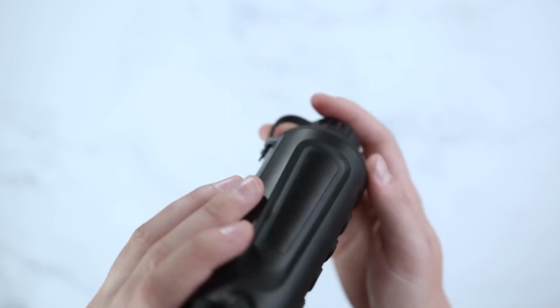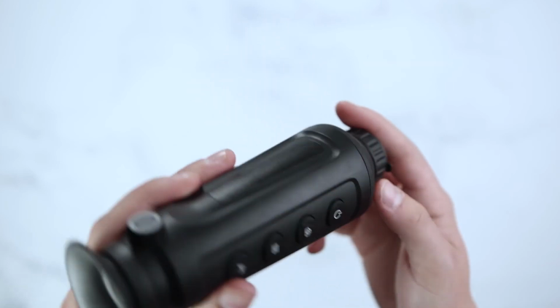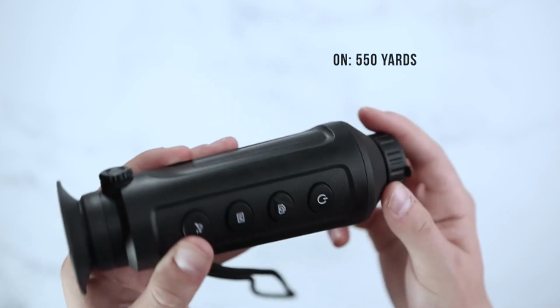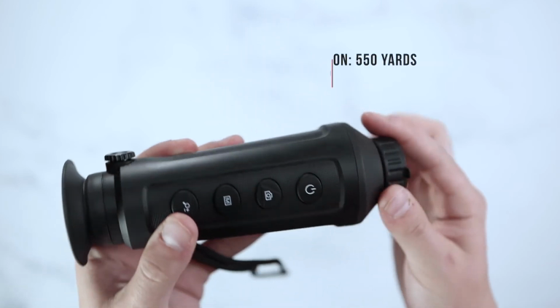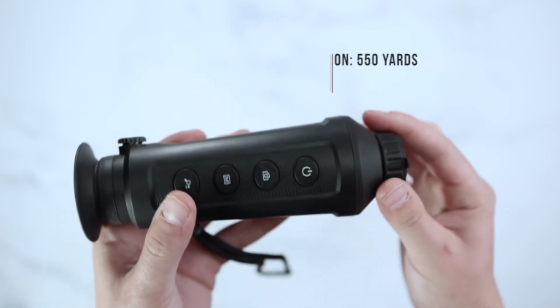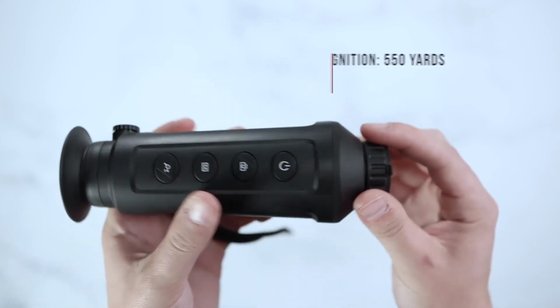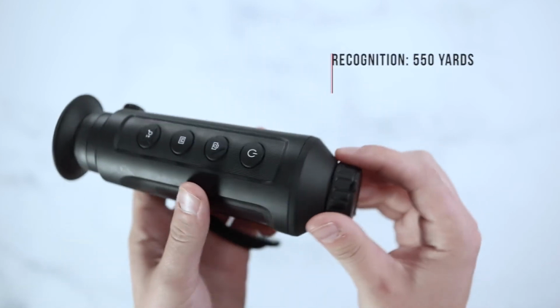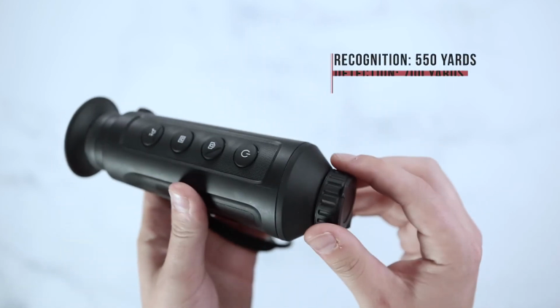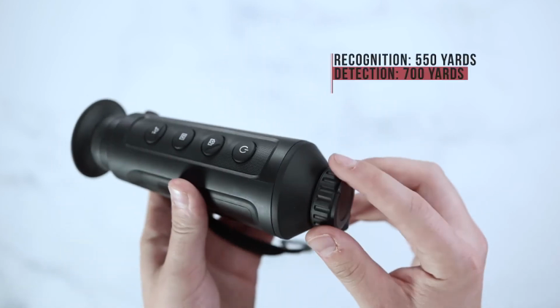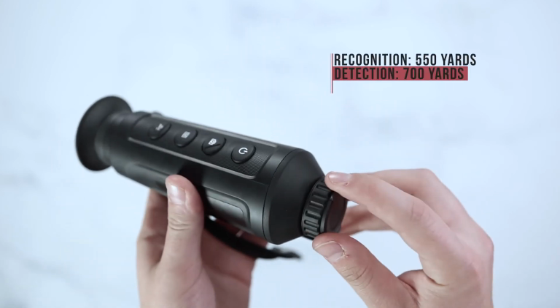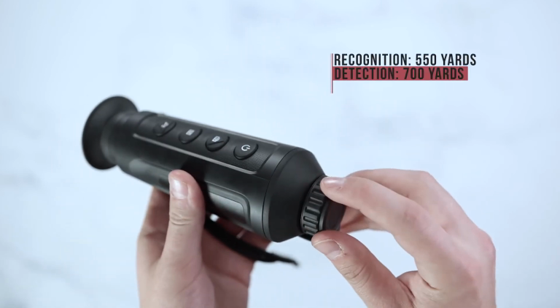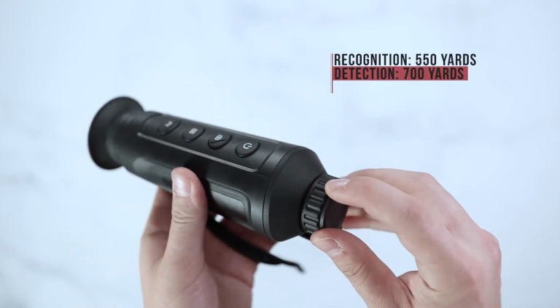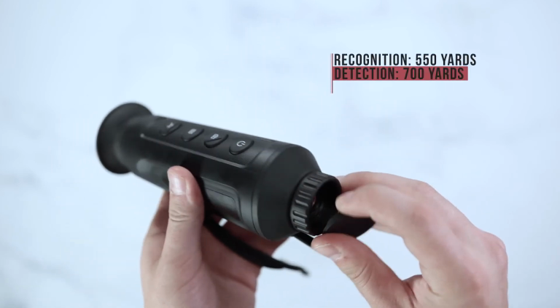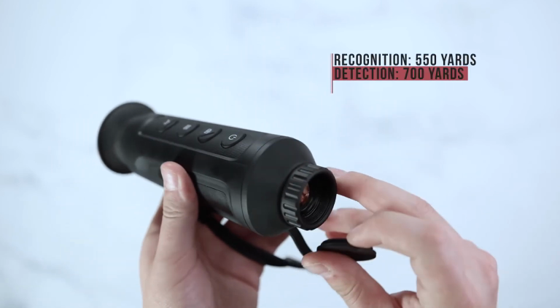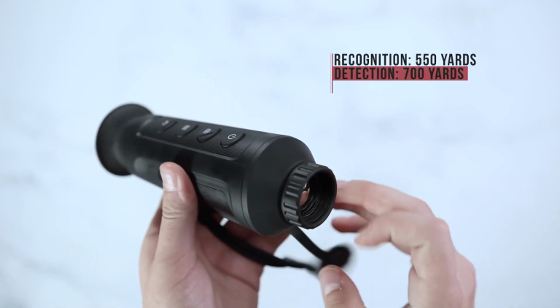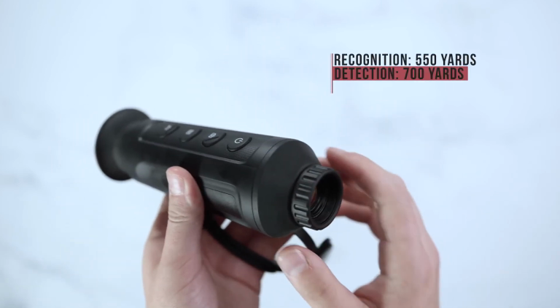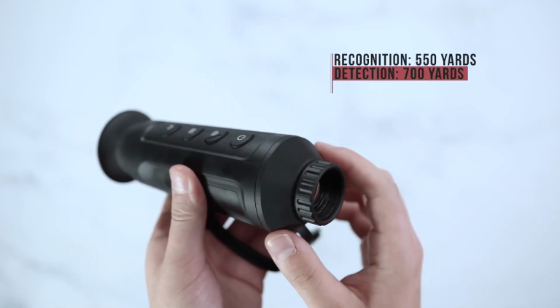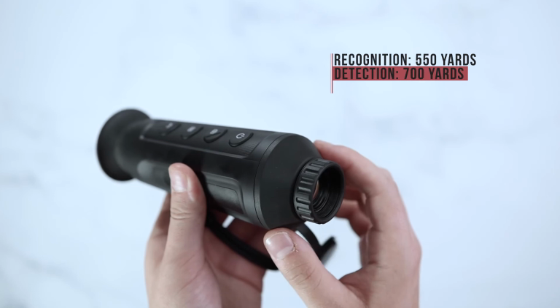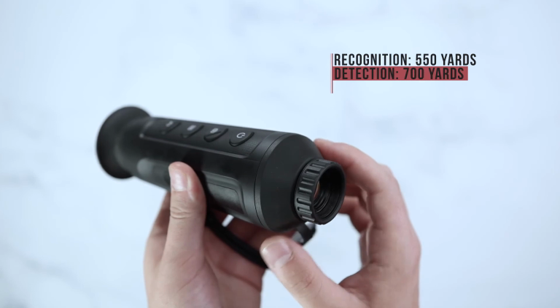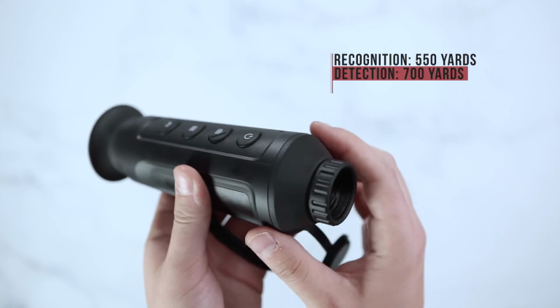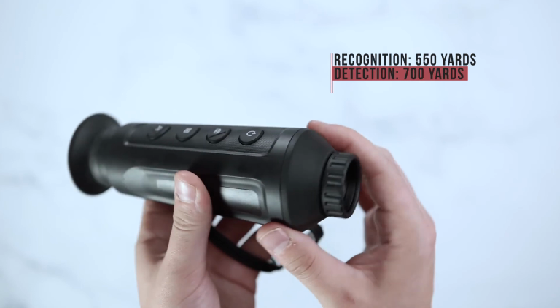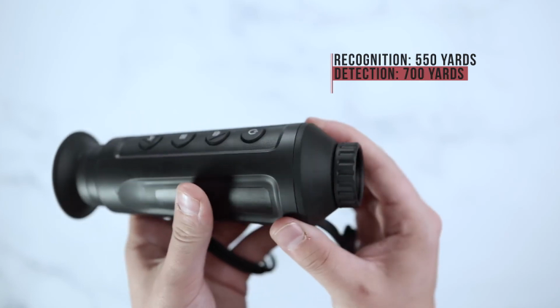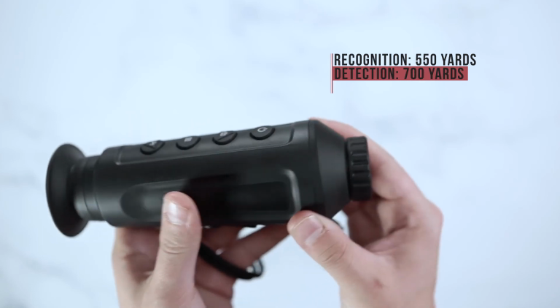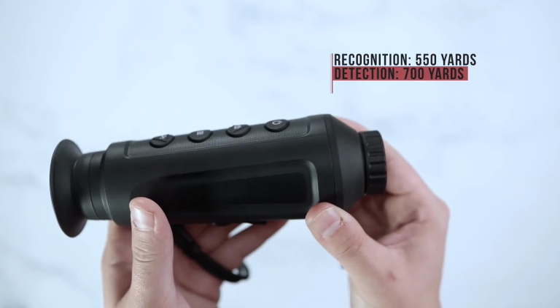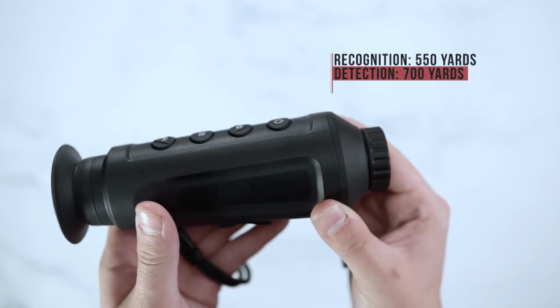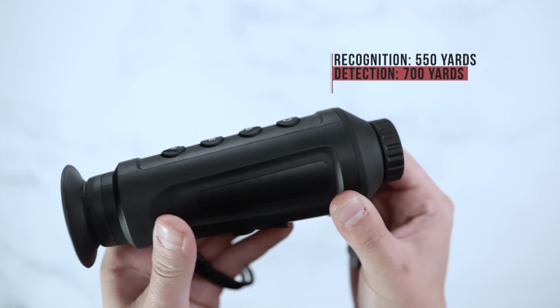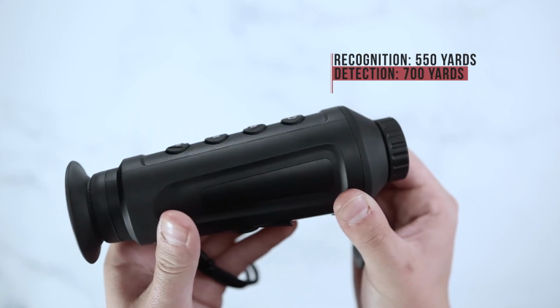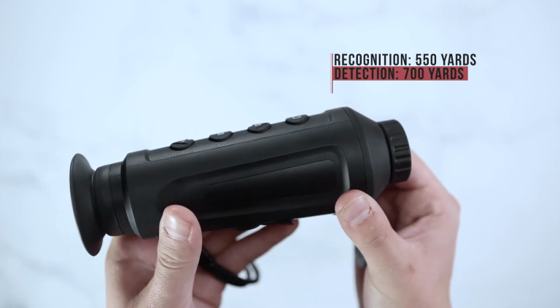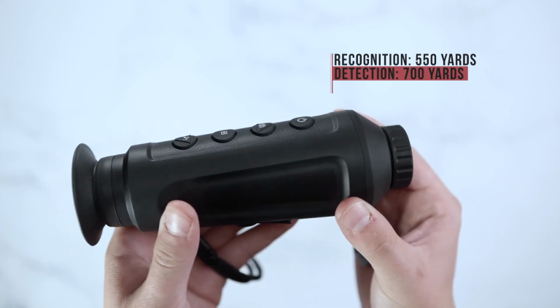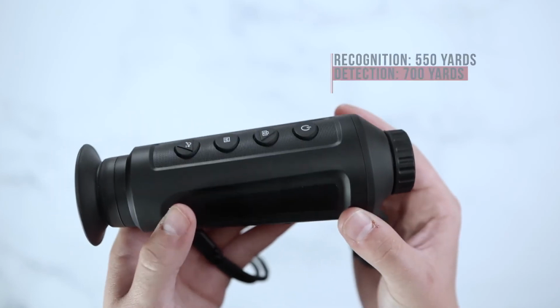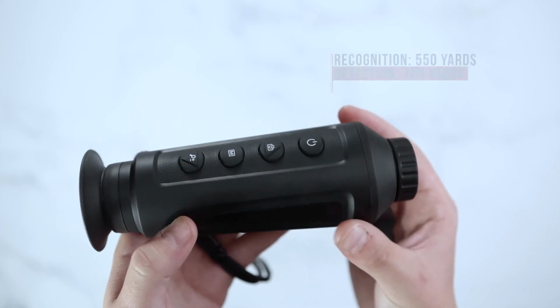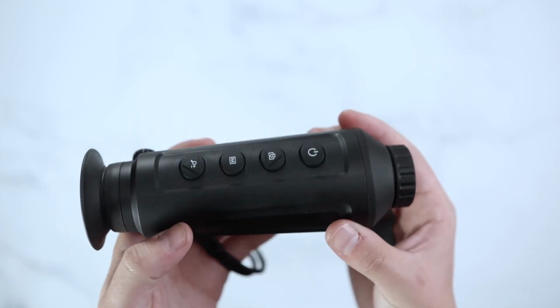This unit has a recognition range of 550 yards and a detection range of 700 yards.